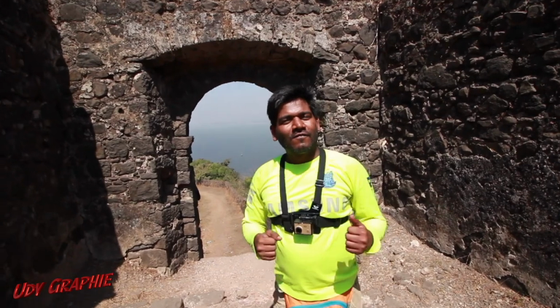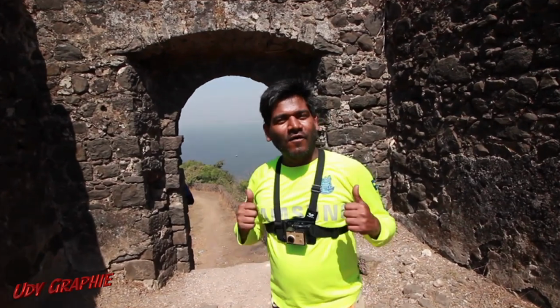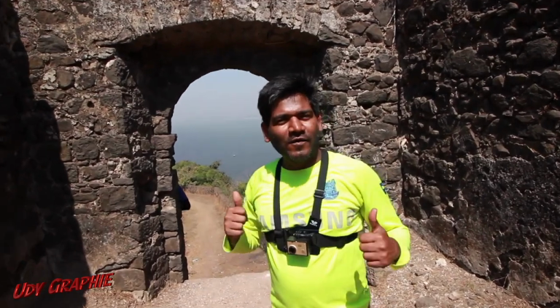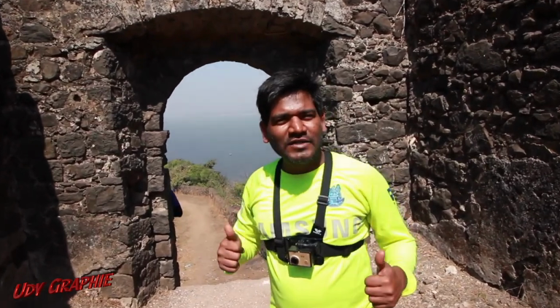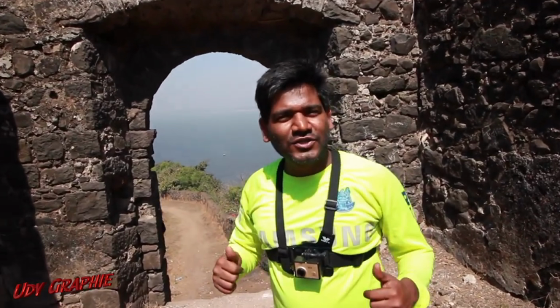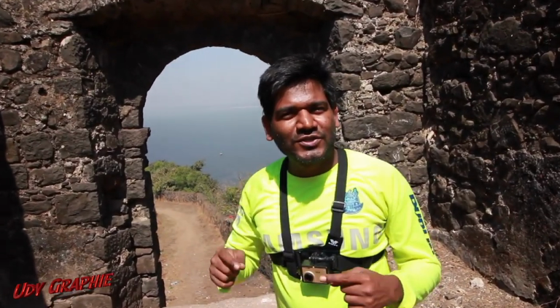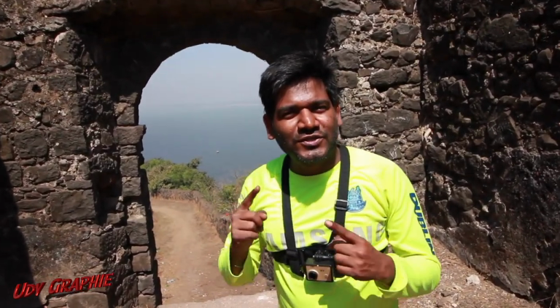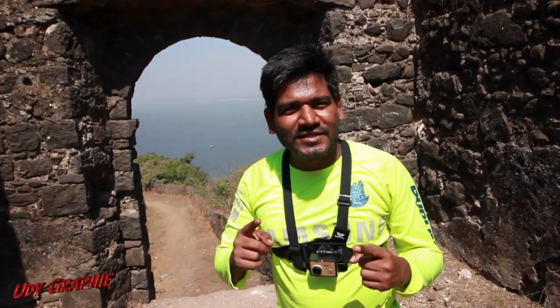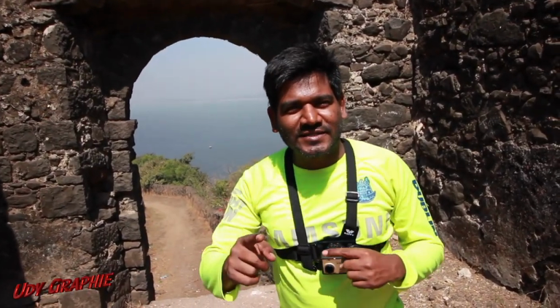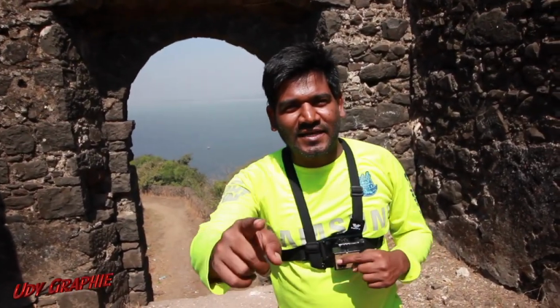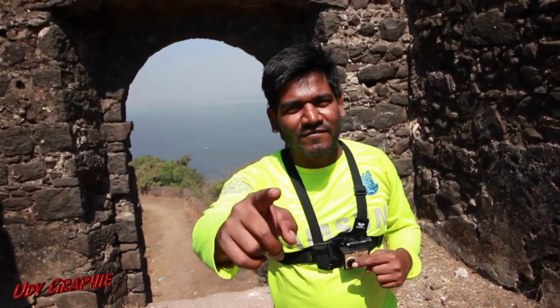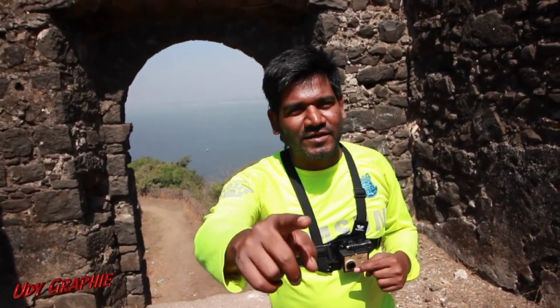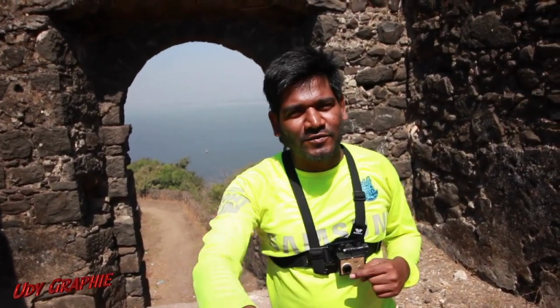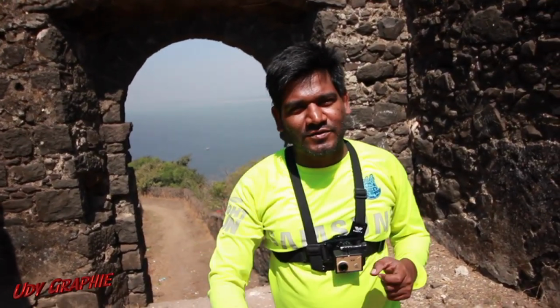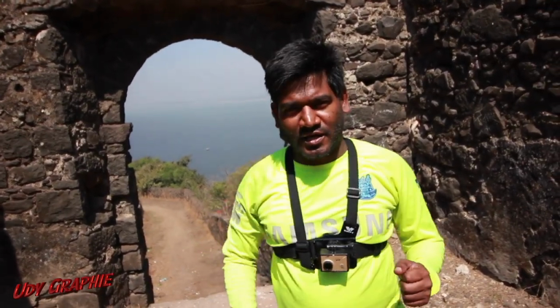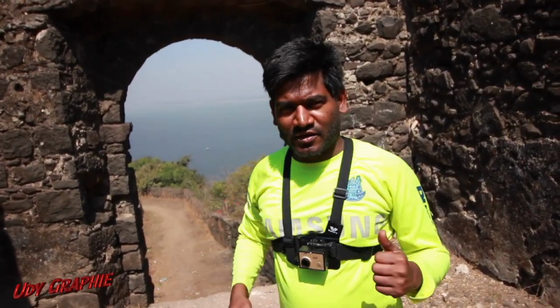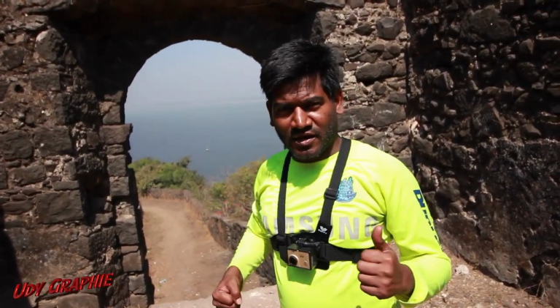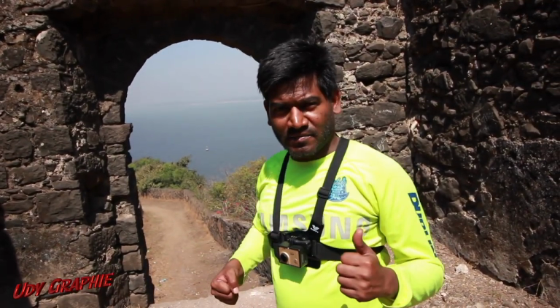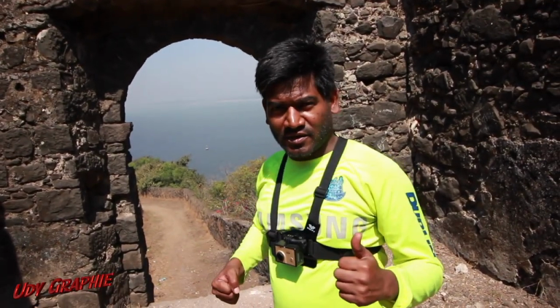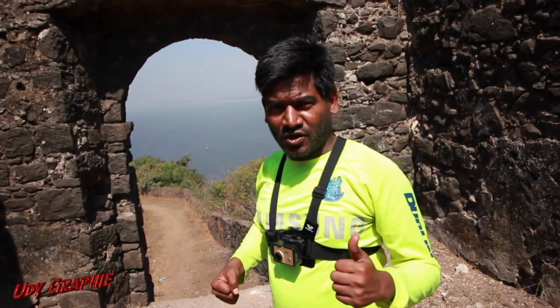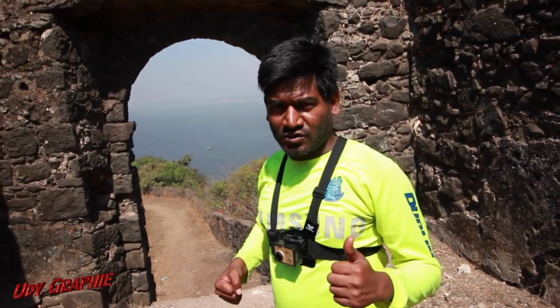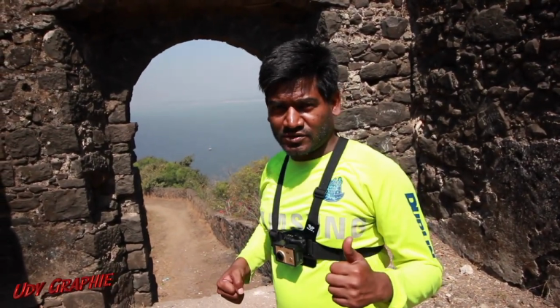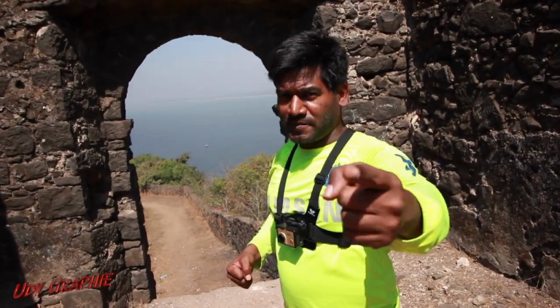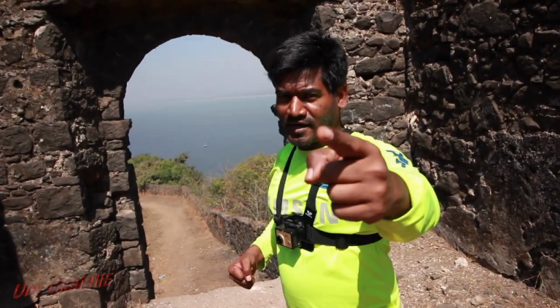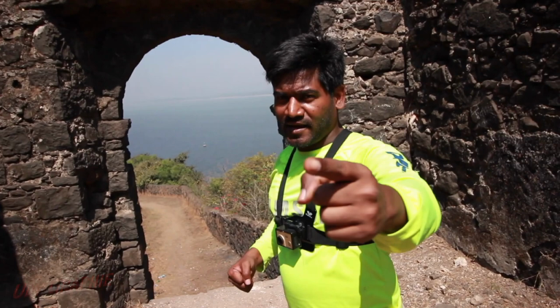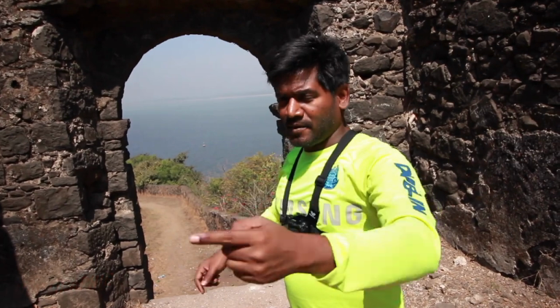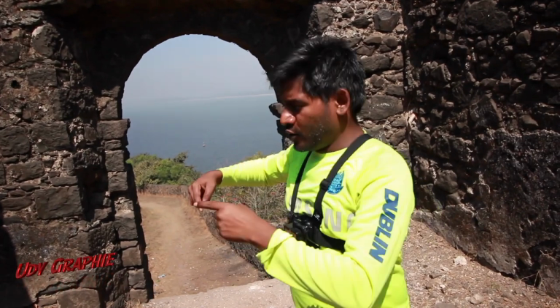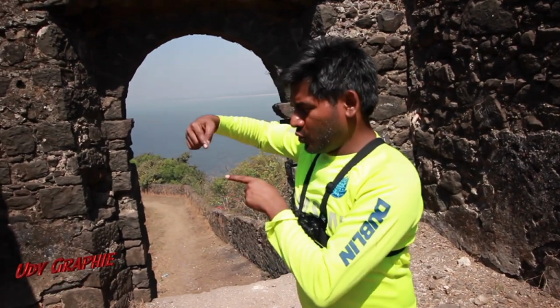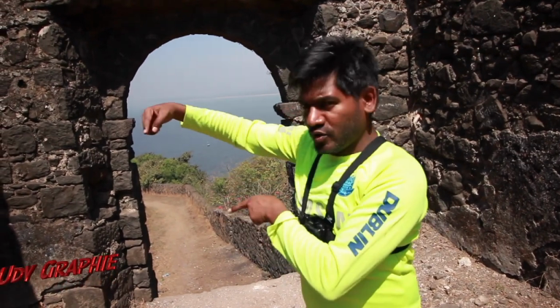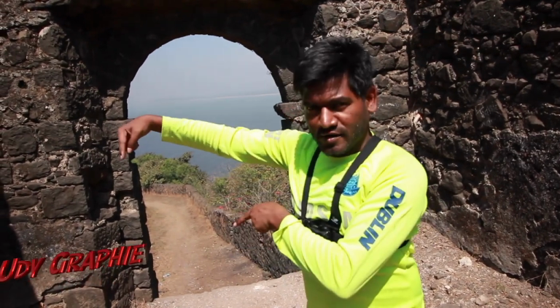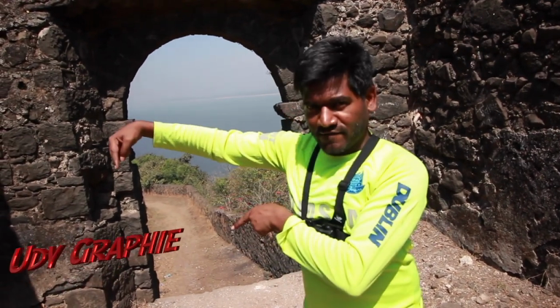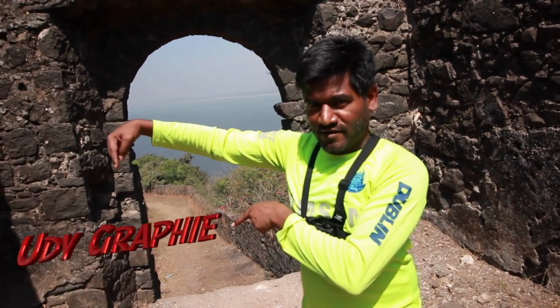For adventures, treks, cycling videos, and running marathons, subscribe to Udgraphy.